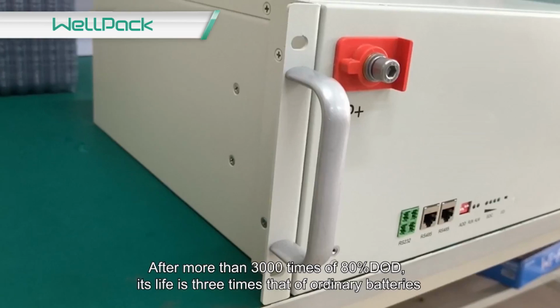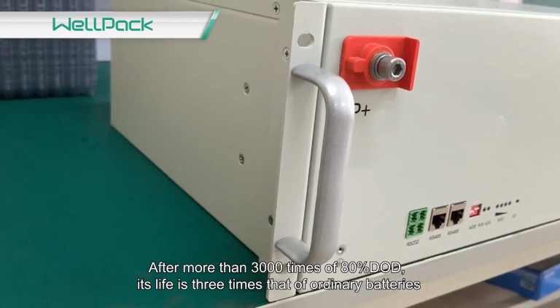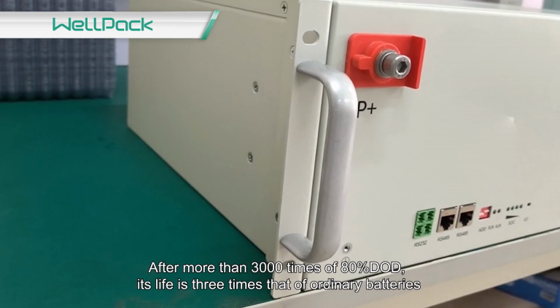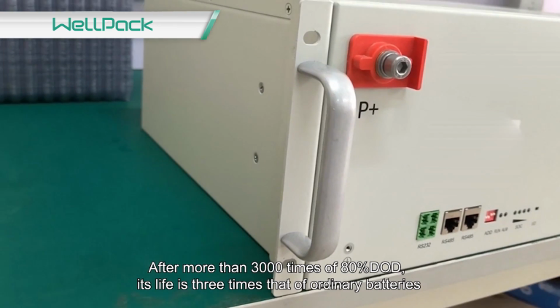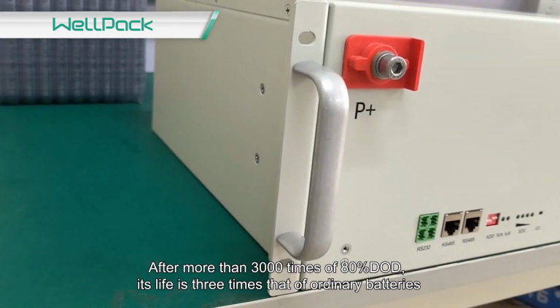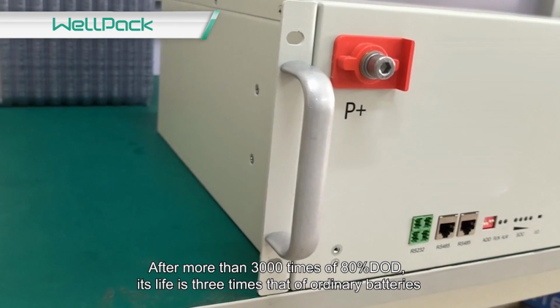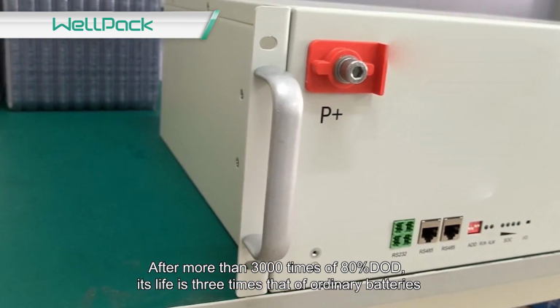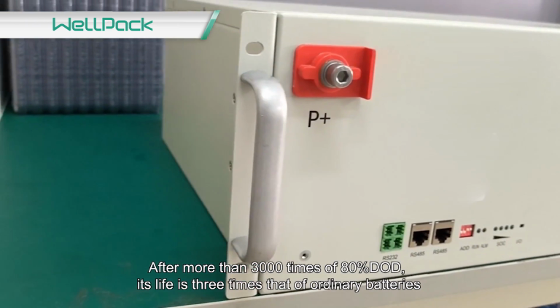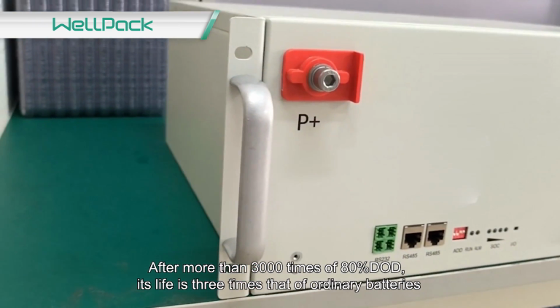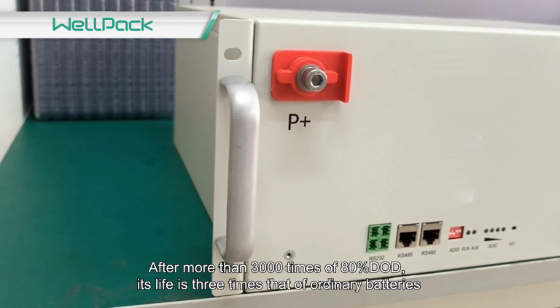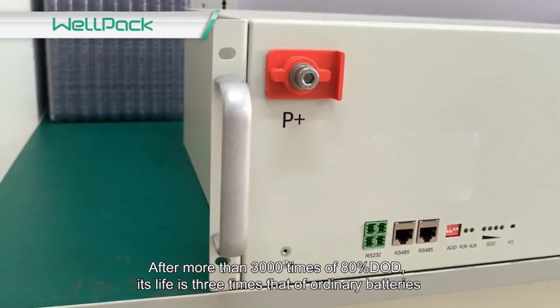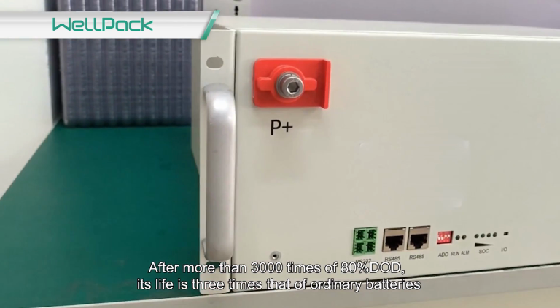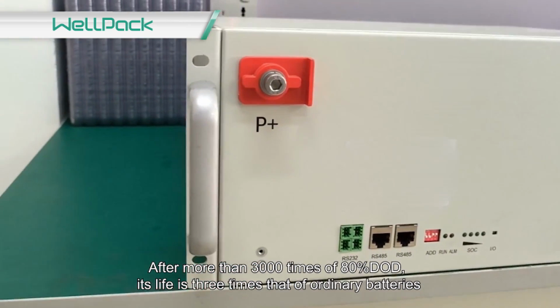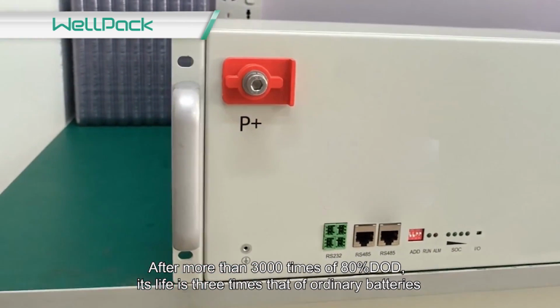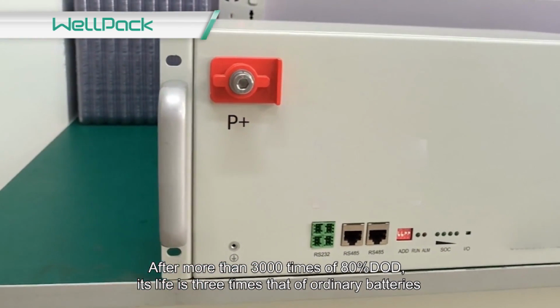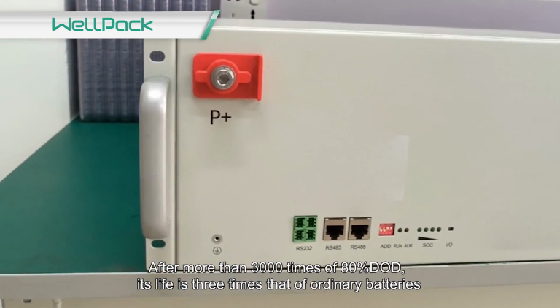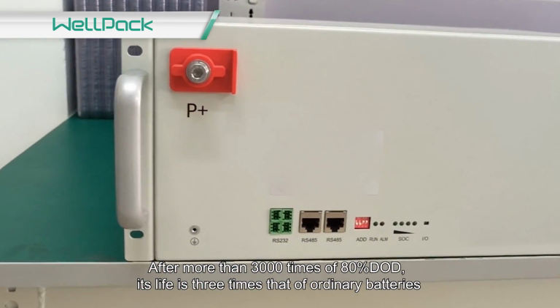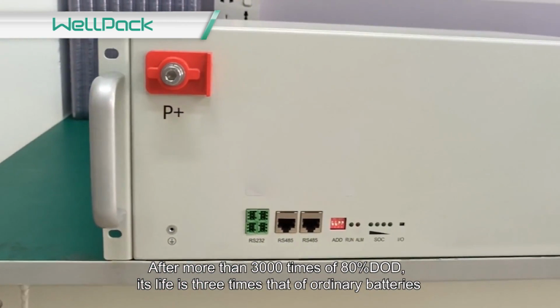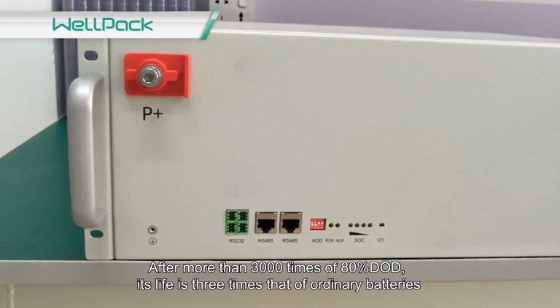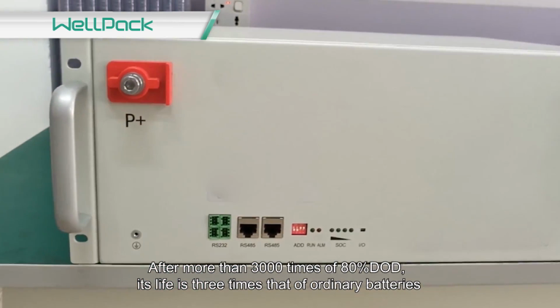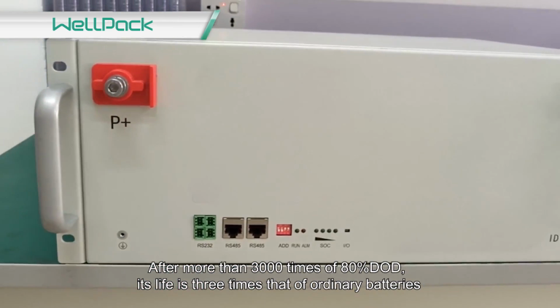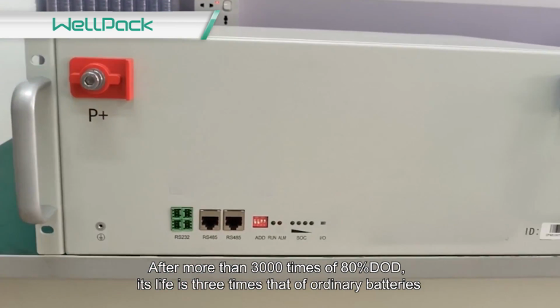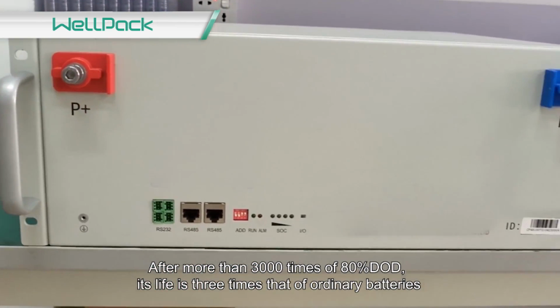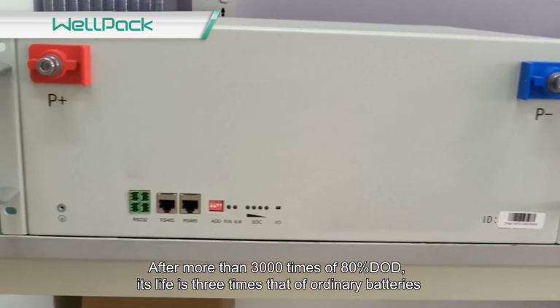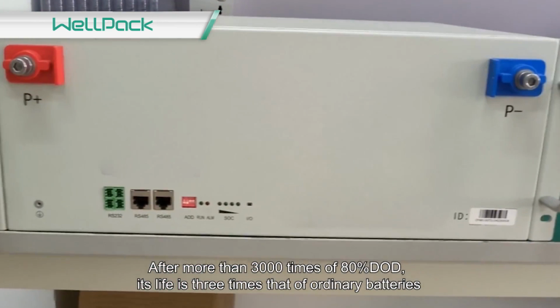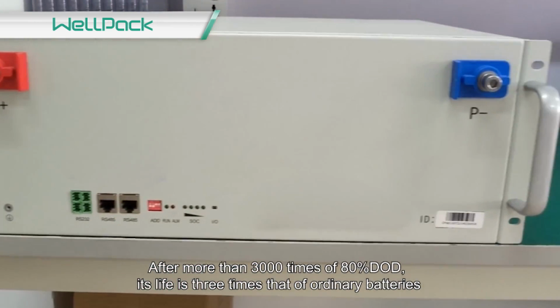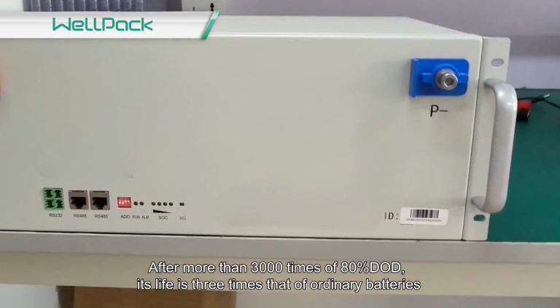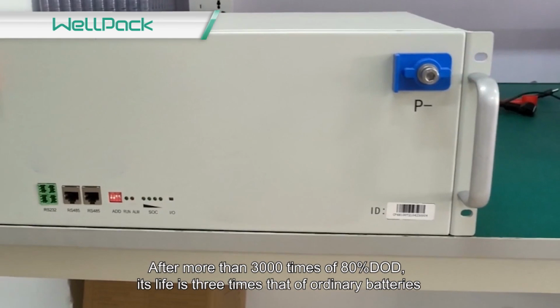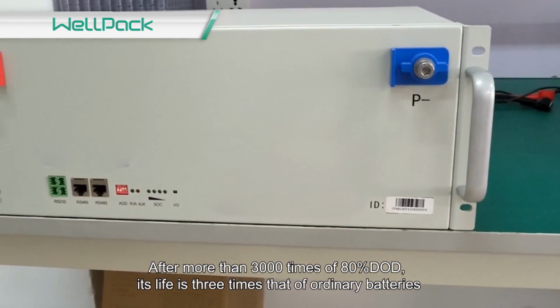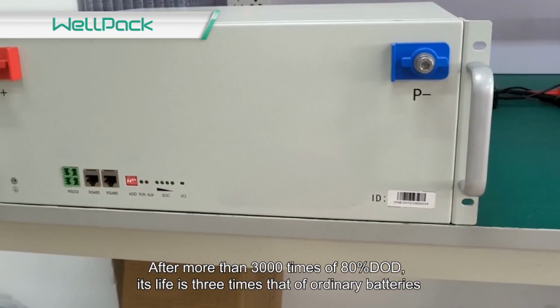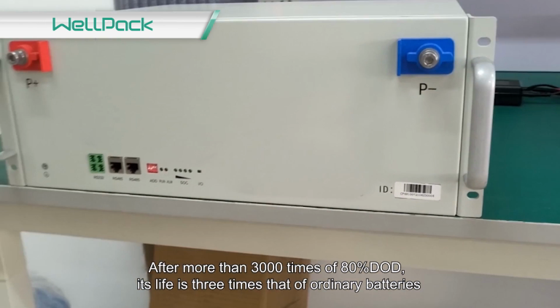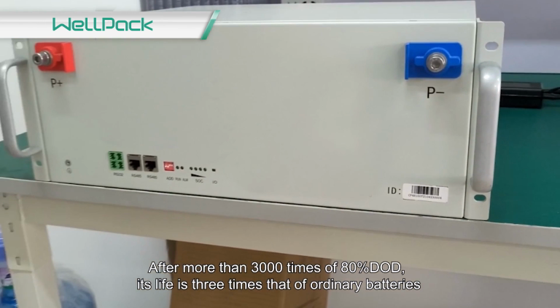After more than 3,000 cycles at 80% DoD, its life is three times that of ordinary batteries.